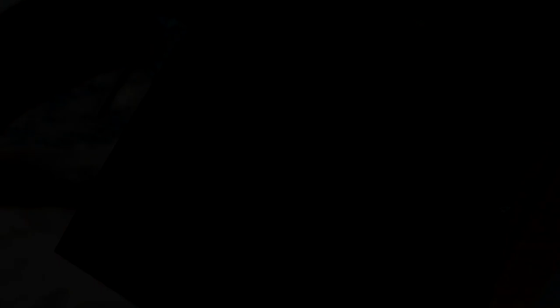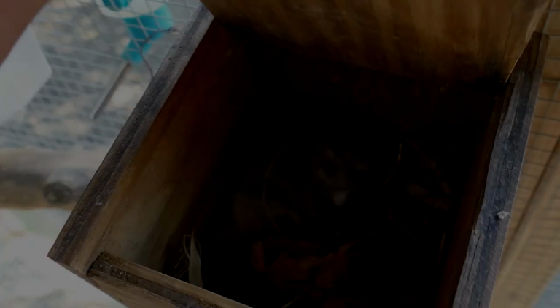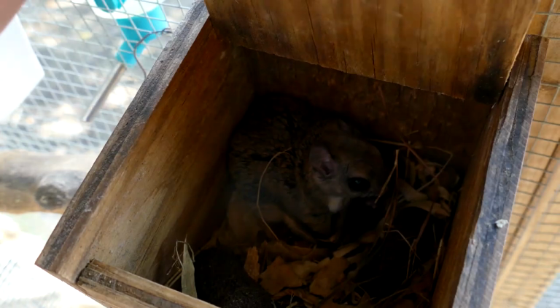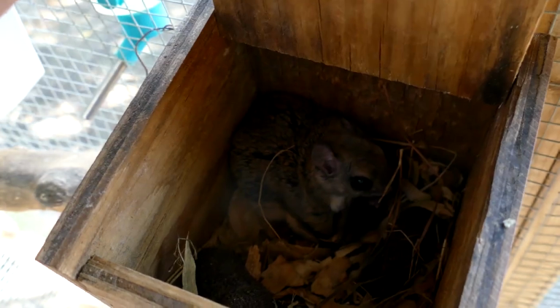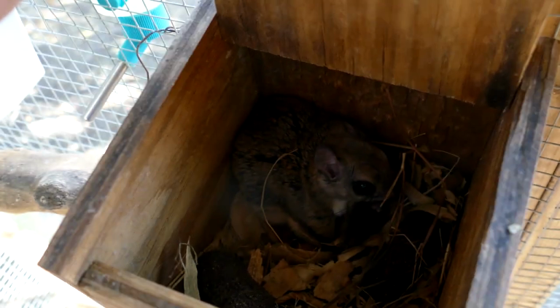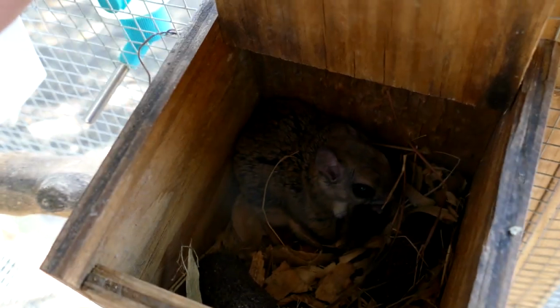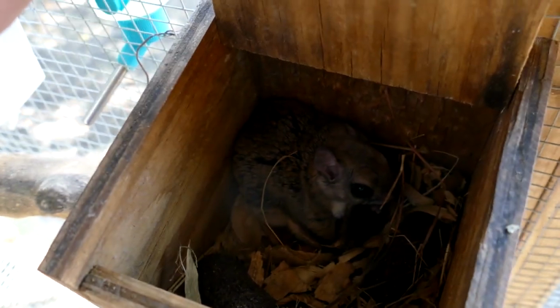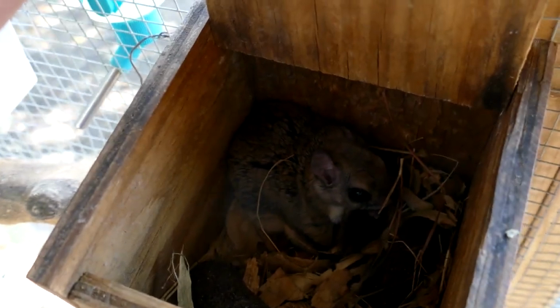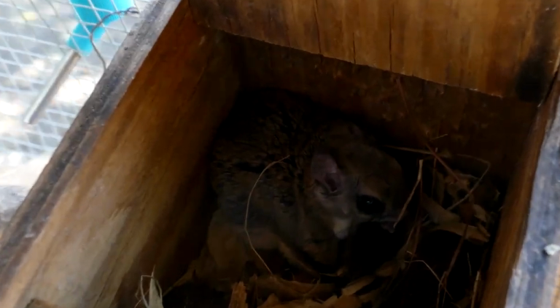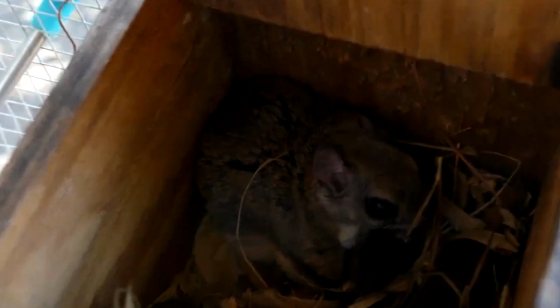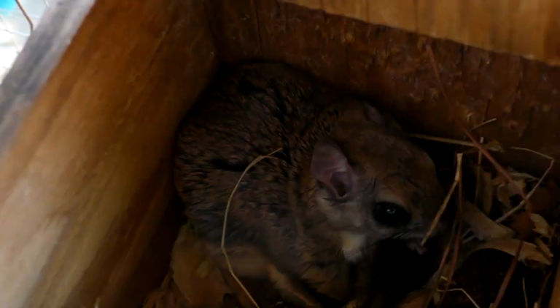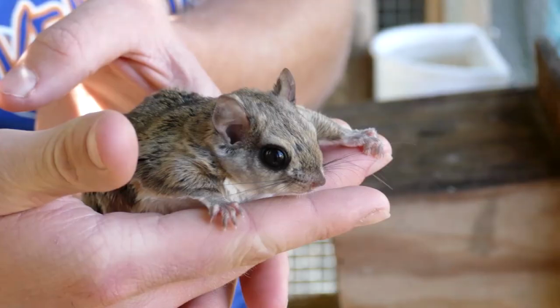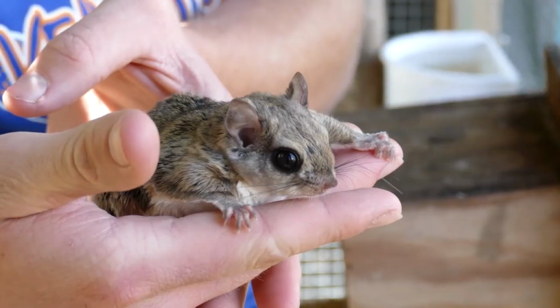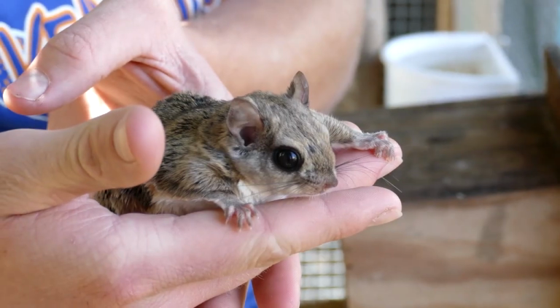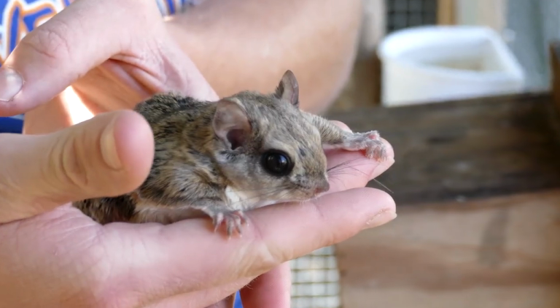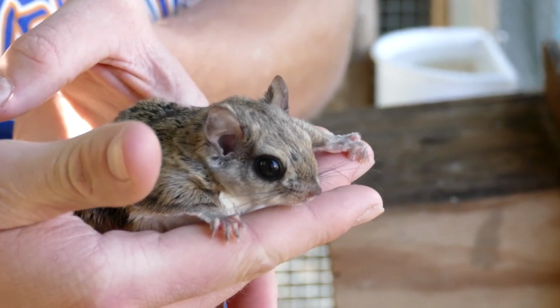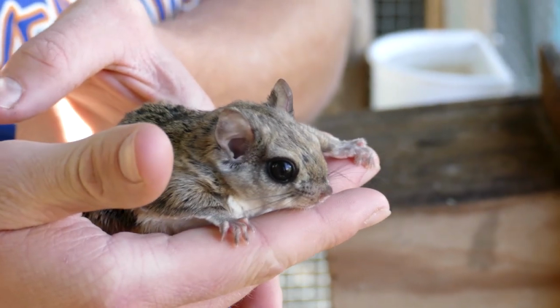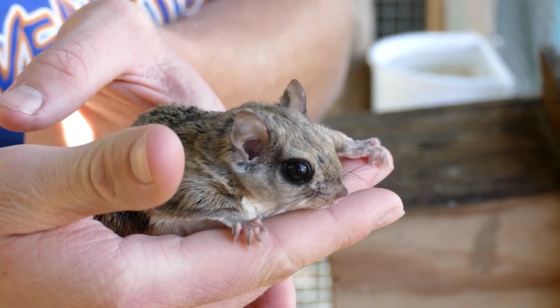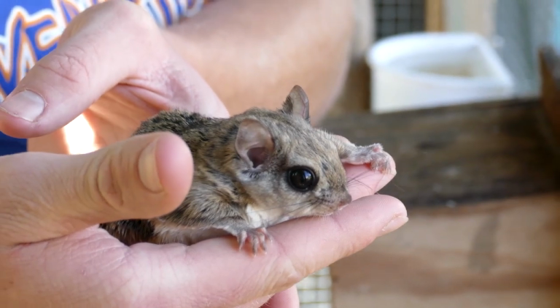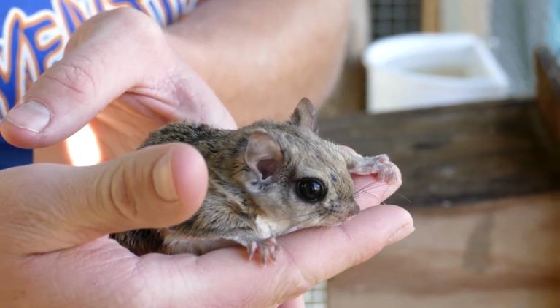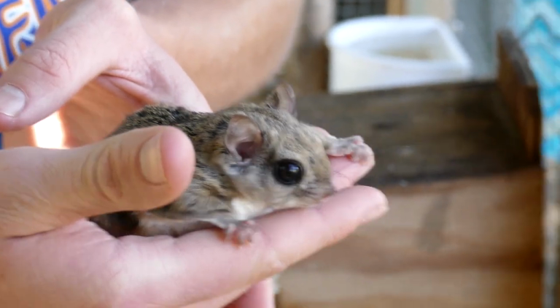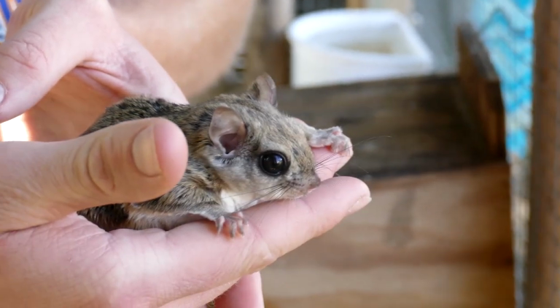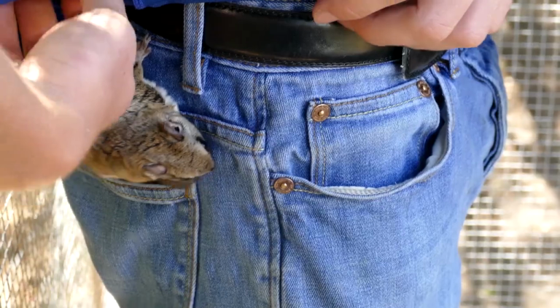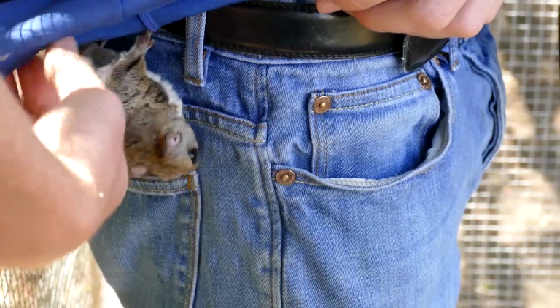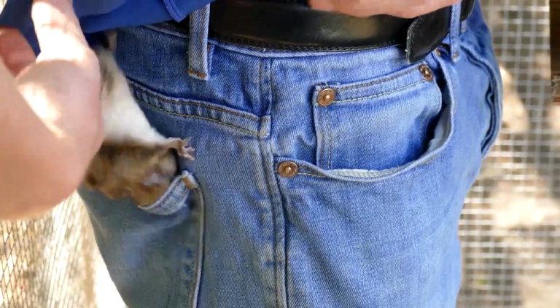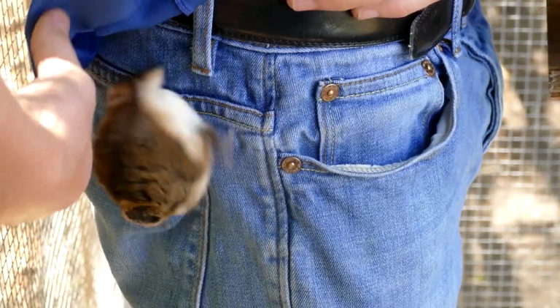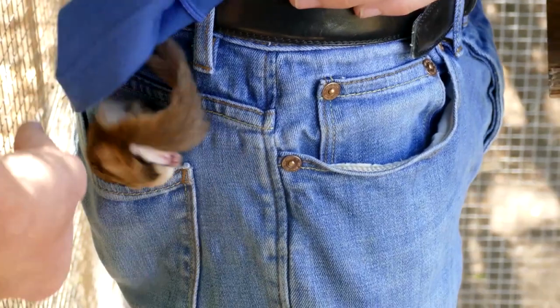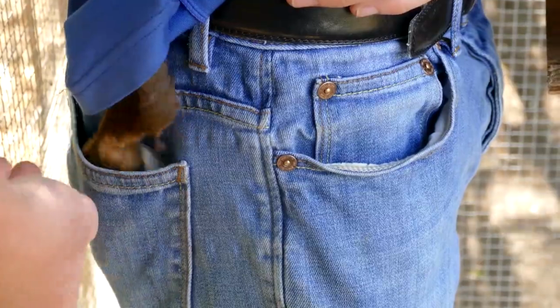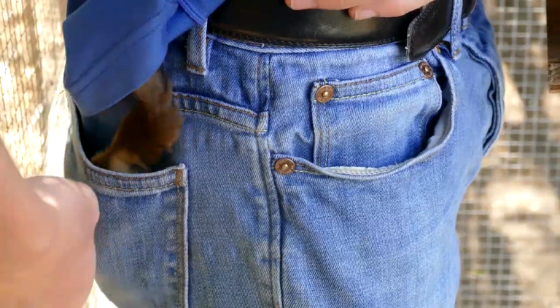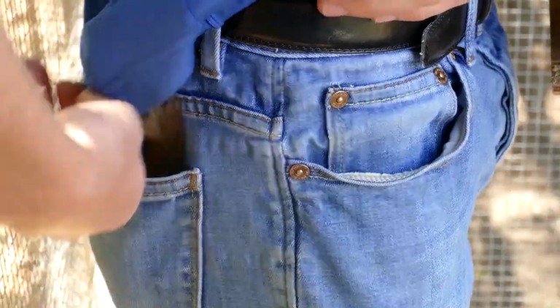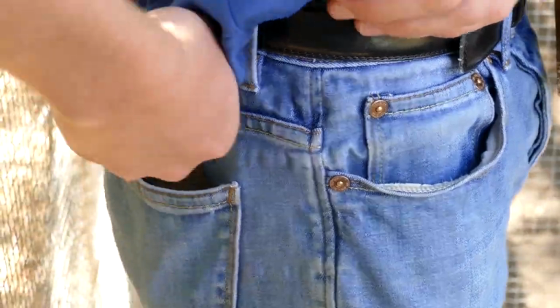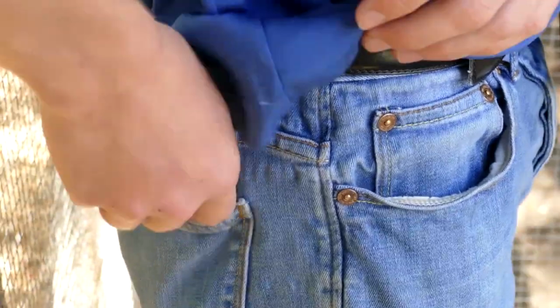On today's episode of Animal Diaries, we're going to be taking a look at what it's like caring for flying squirrels.